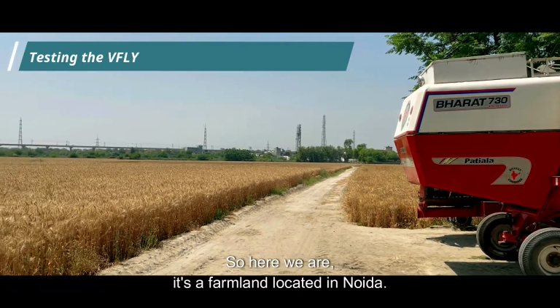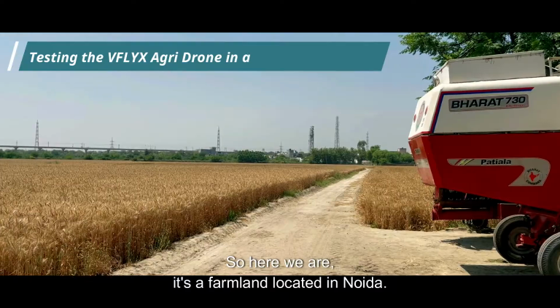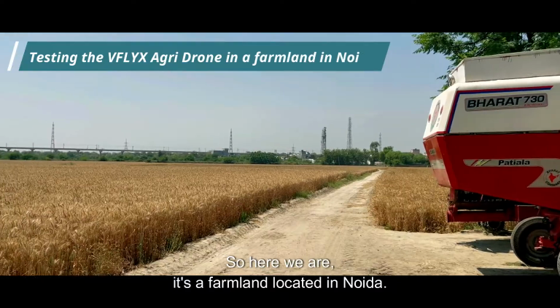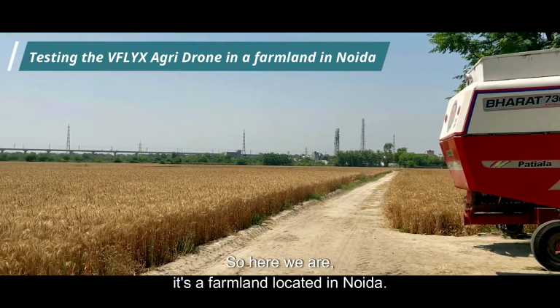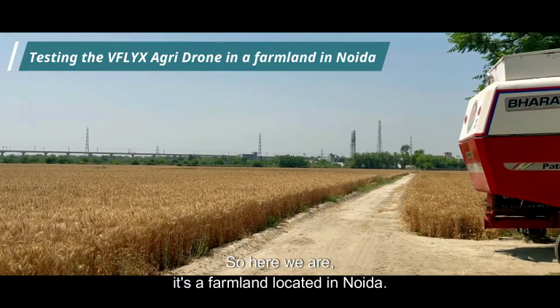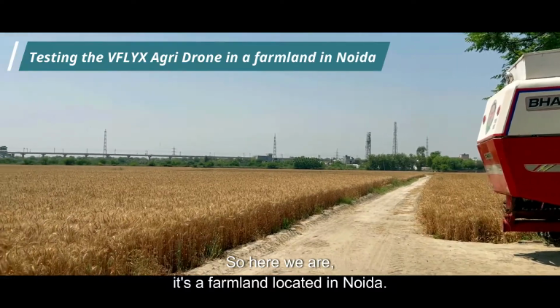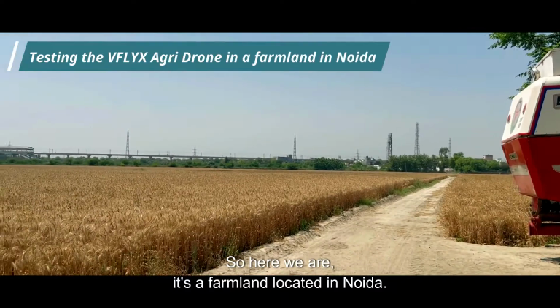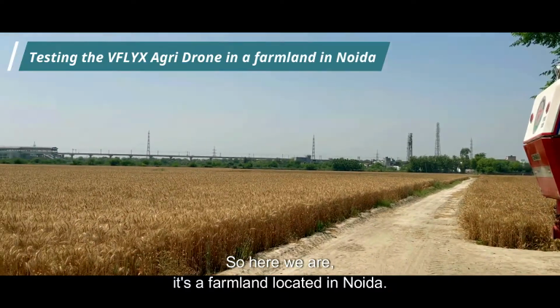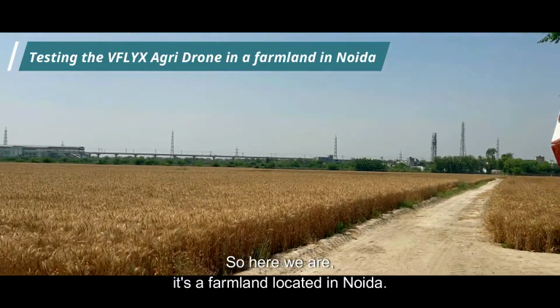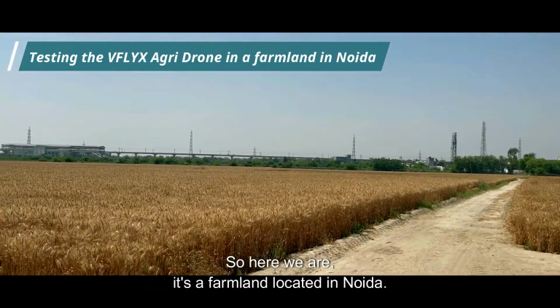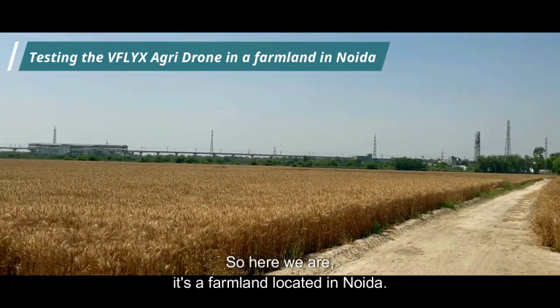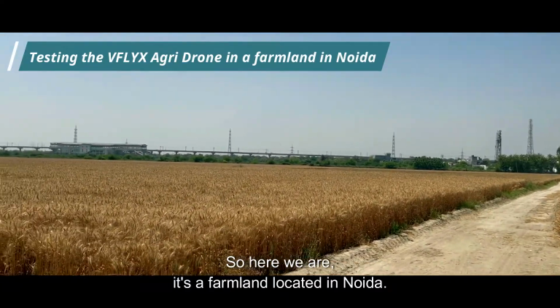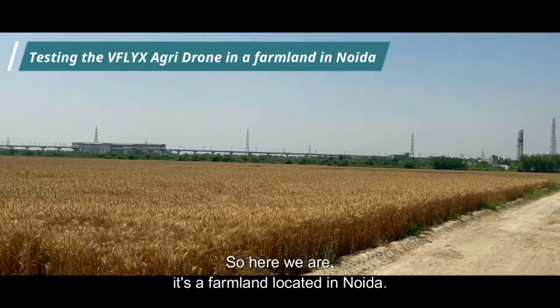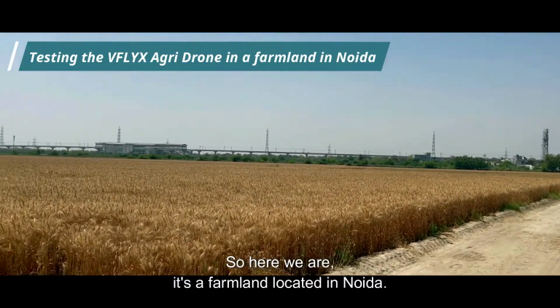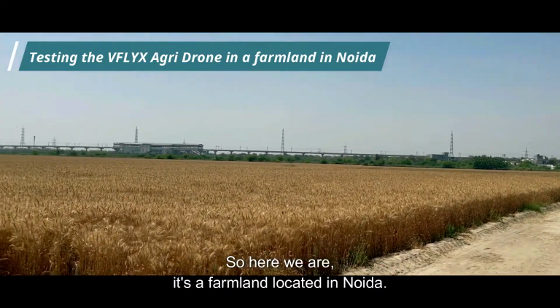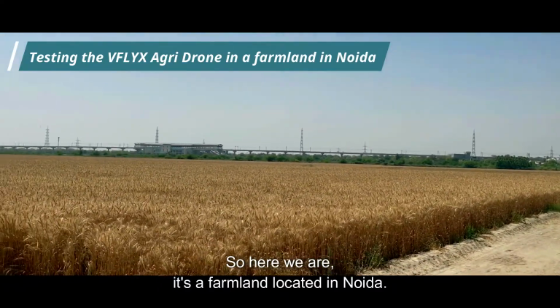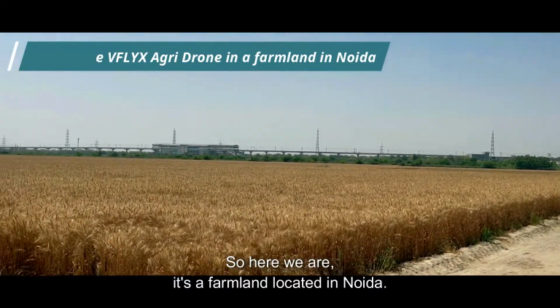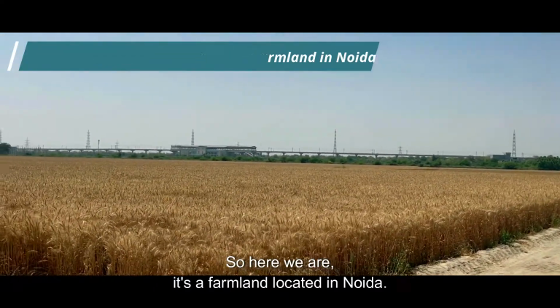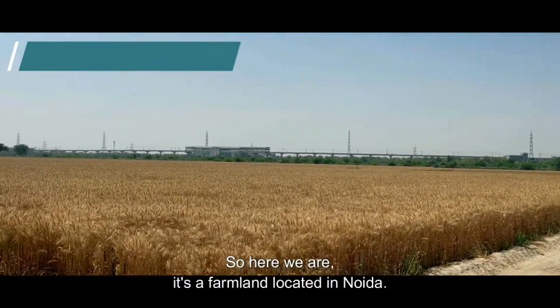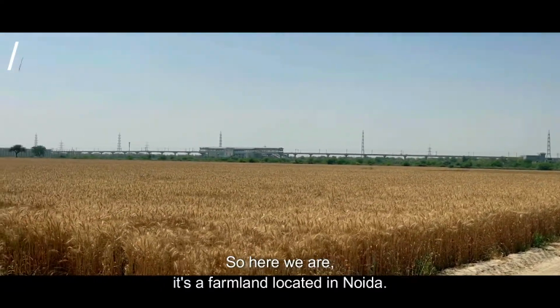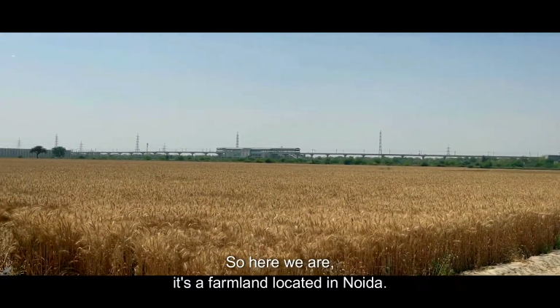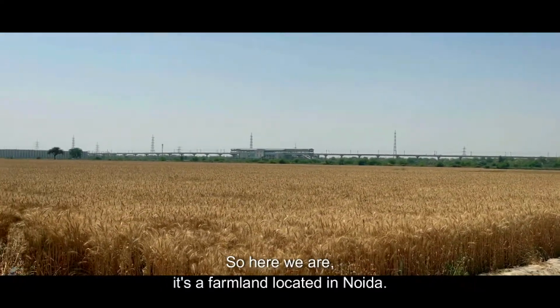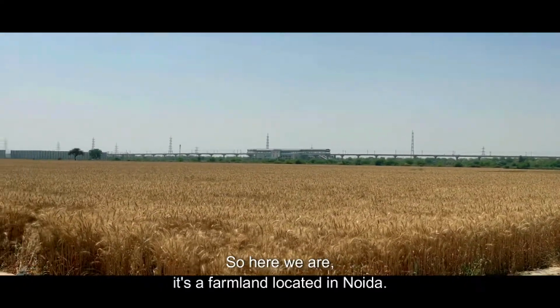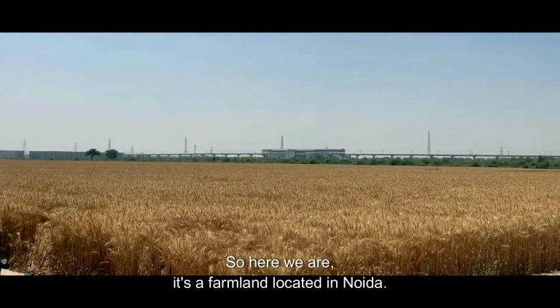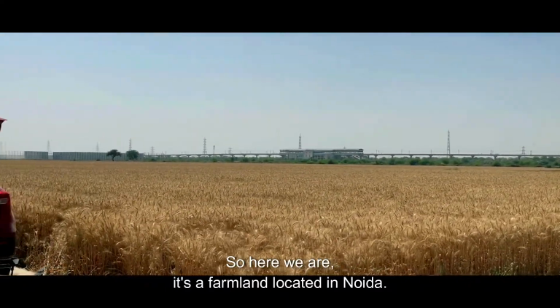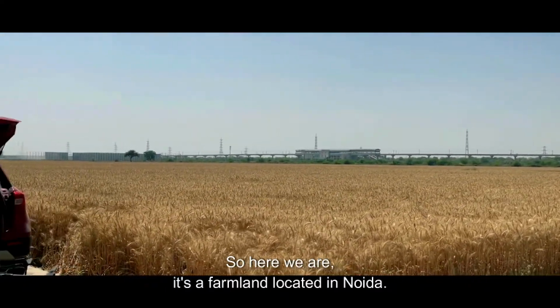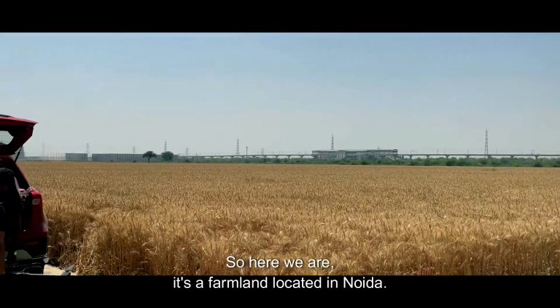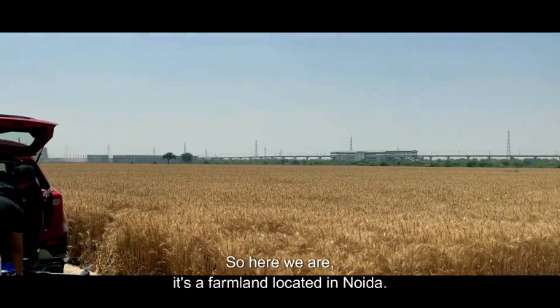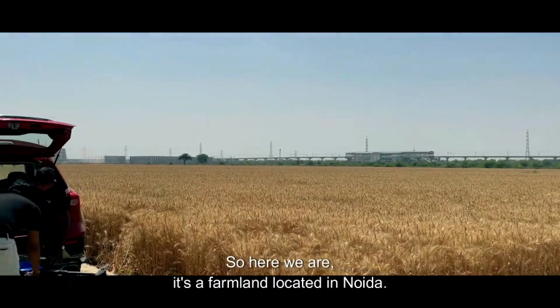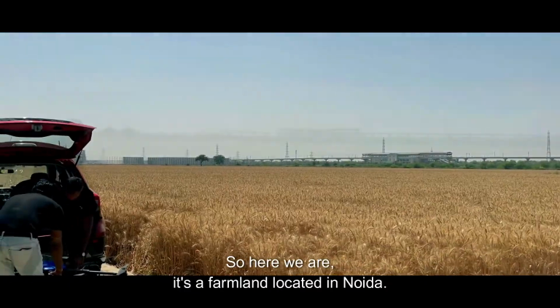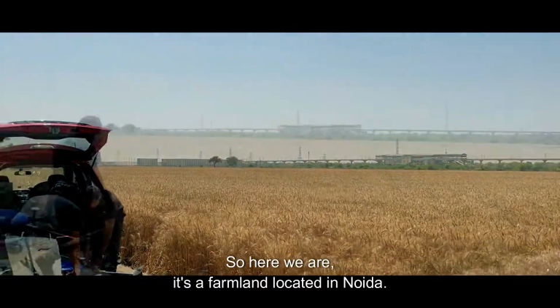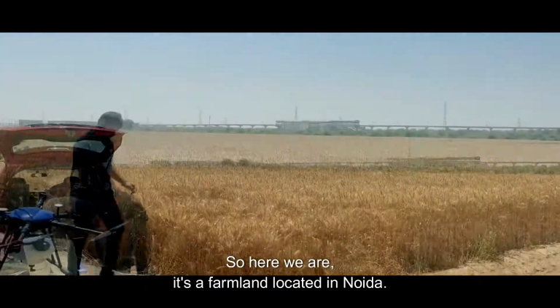So here we are, it's a farmland located in Noida.